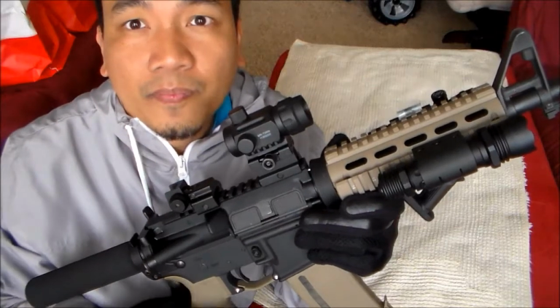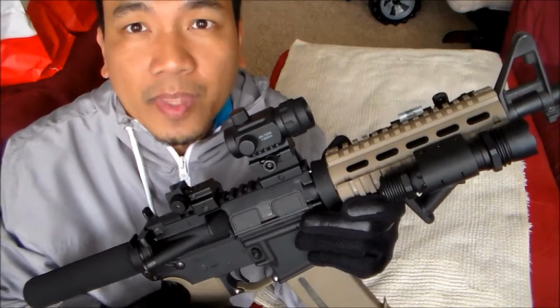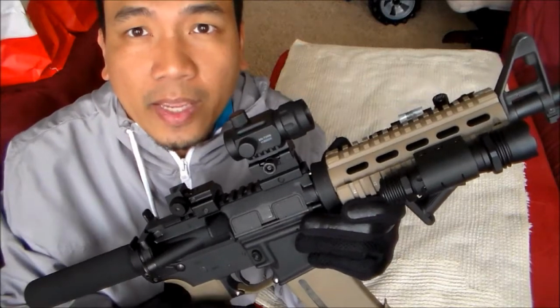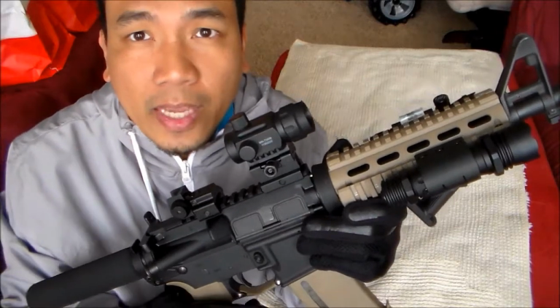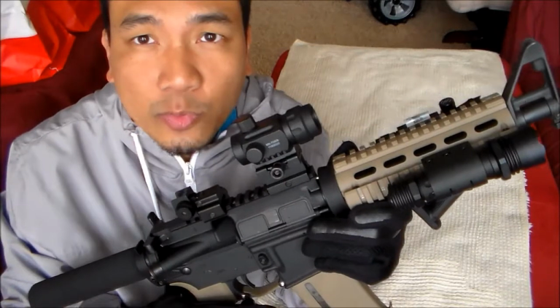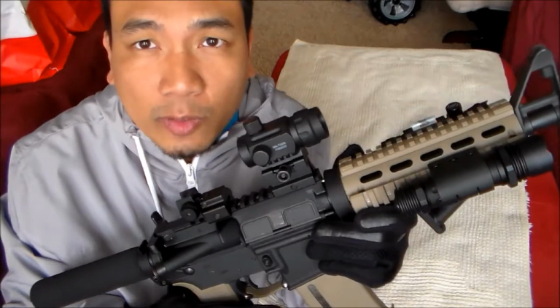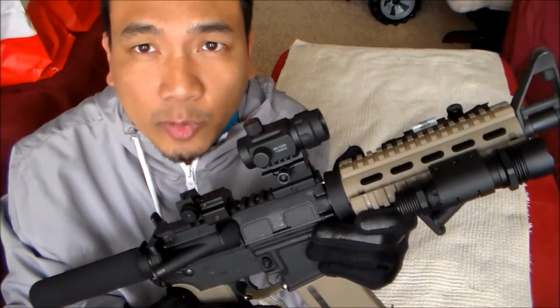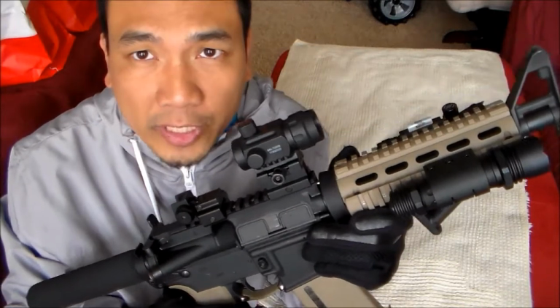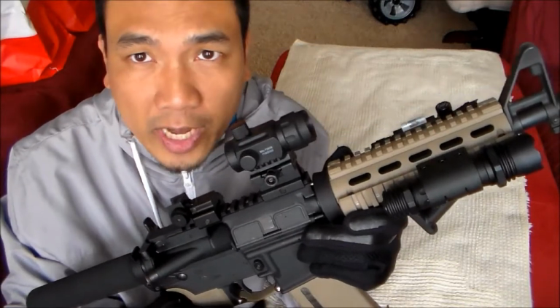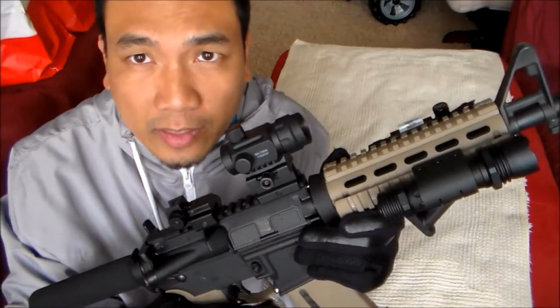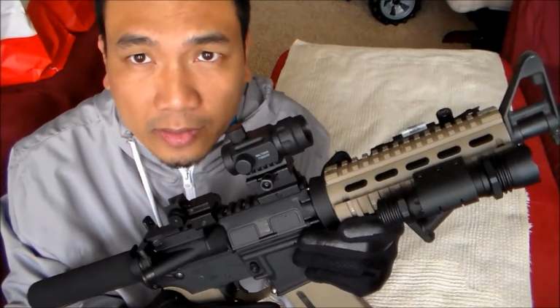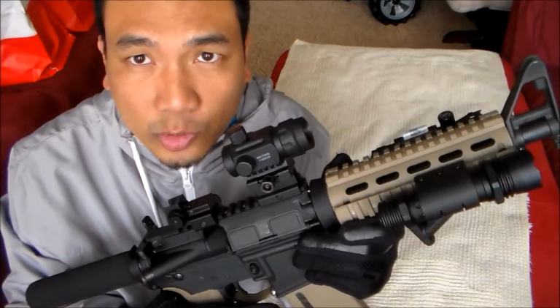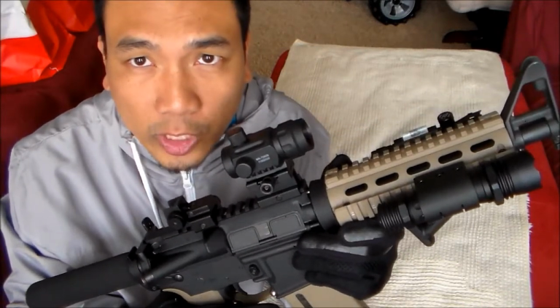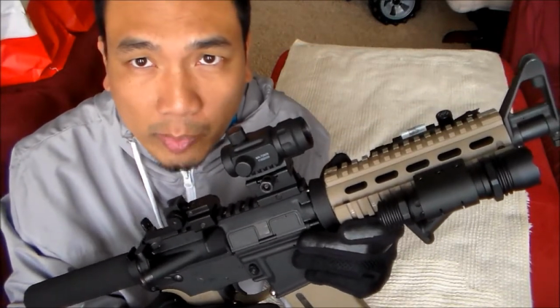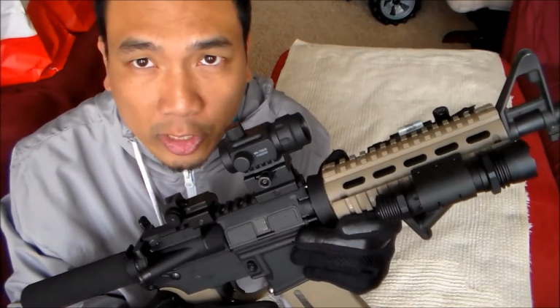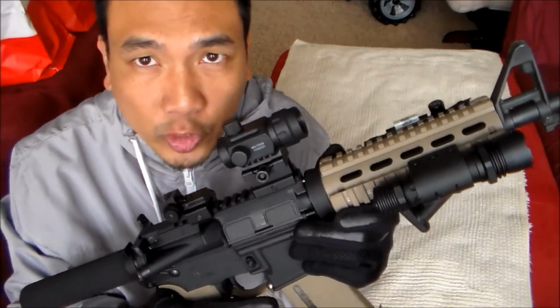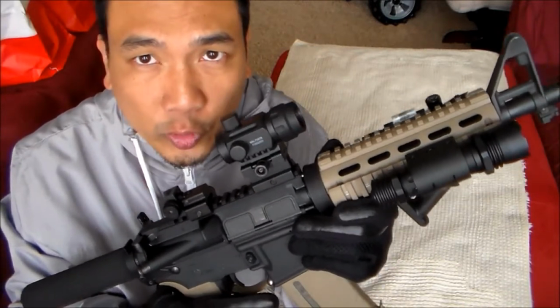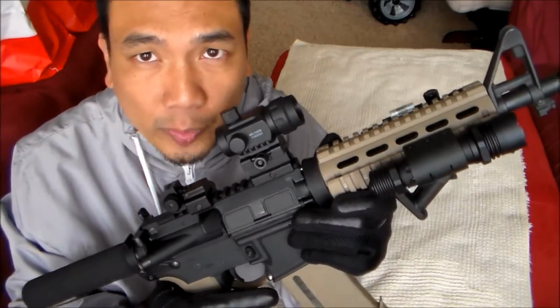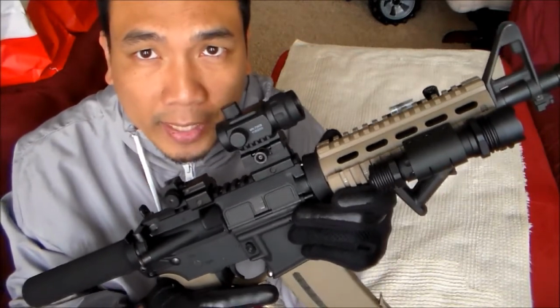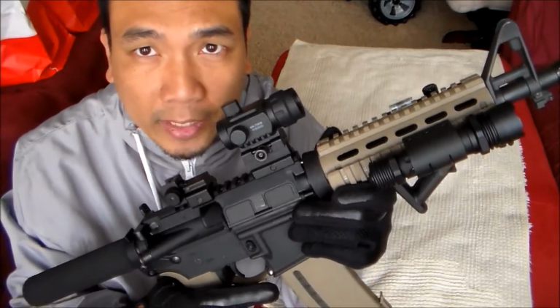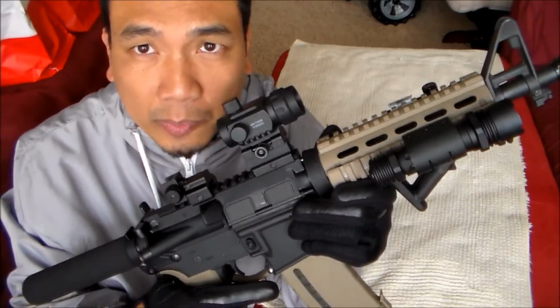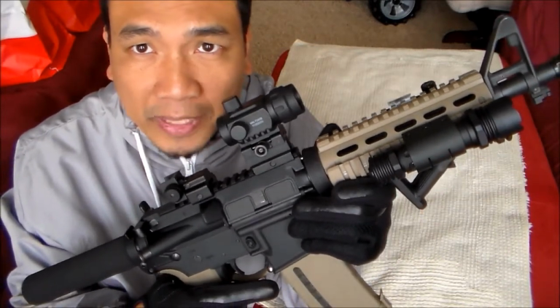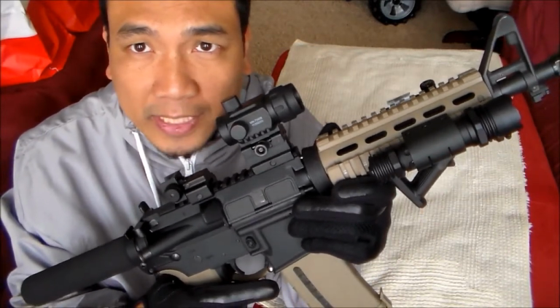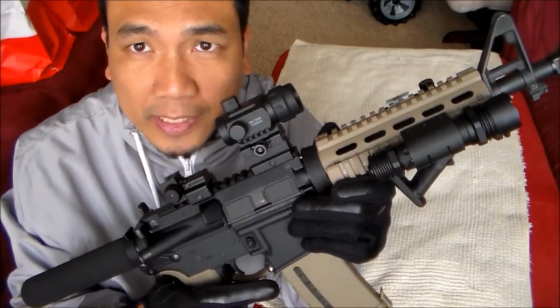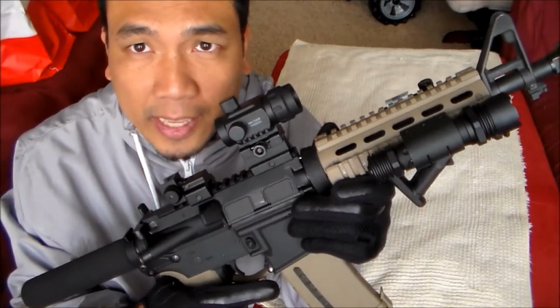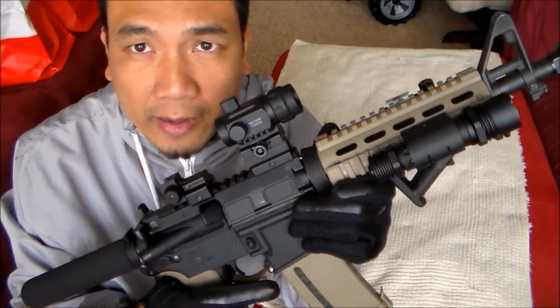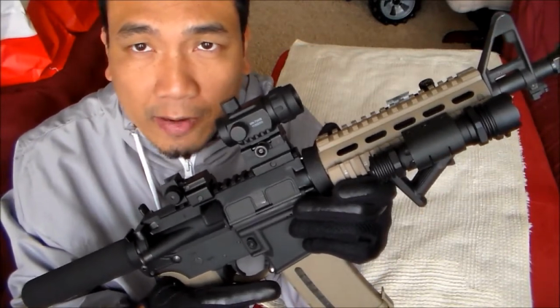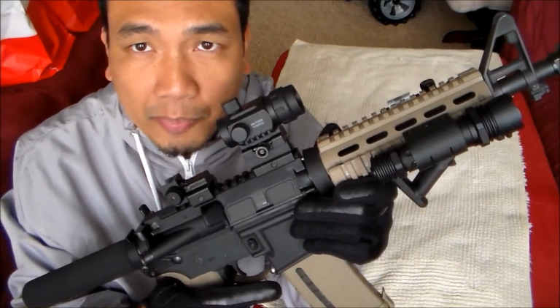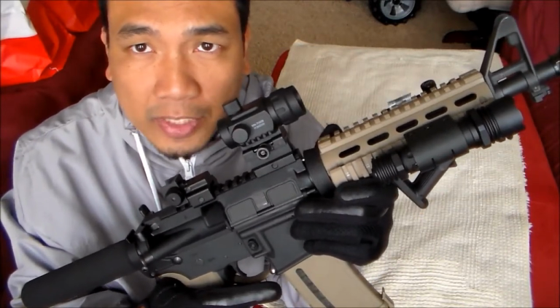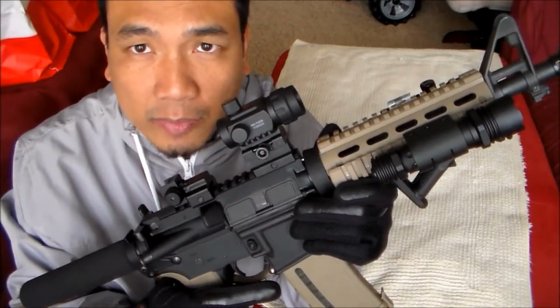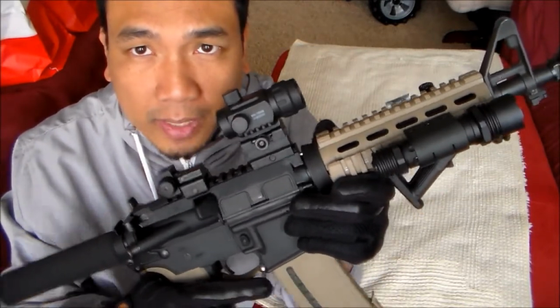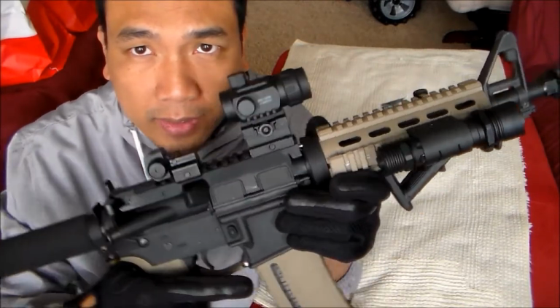Hey guys, welcome to my channel. Today I'm going to show you my completed AR pistol build.